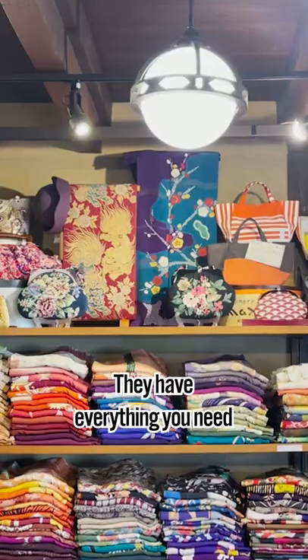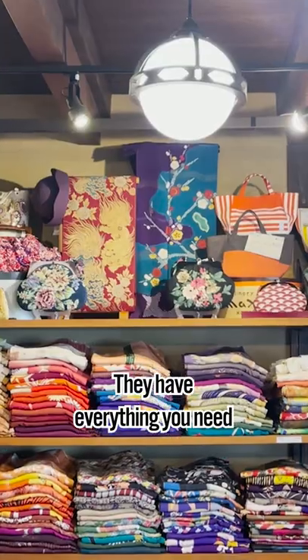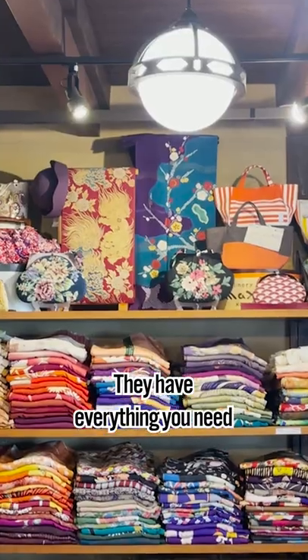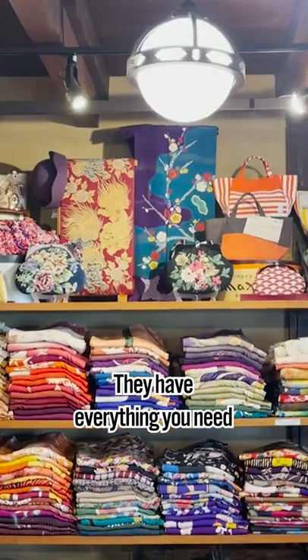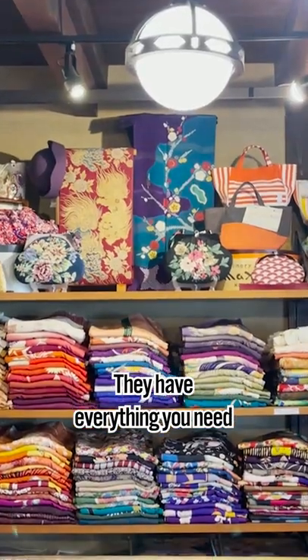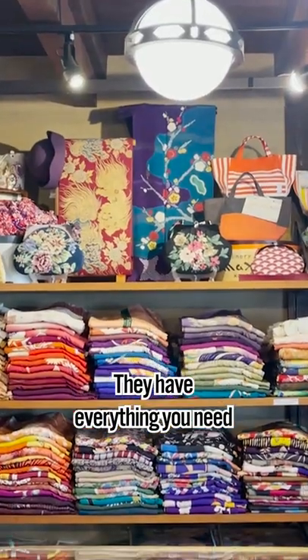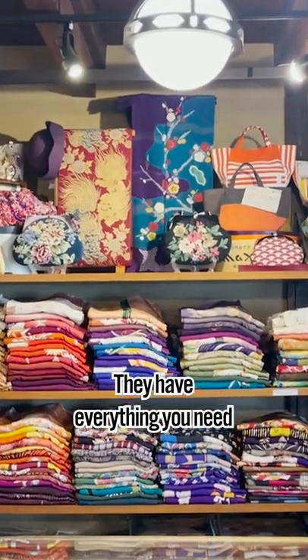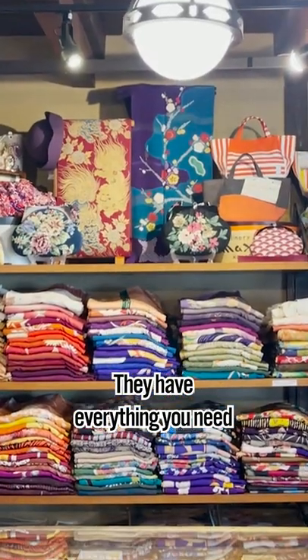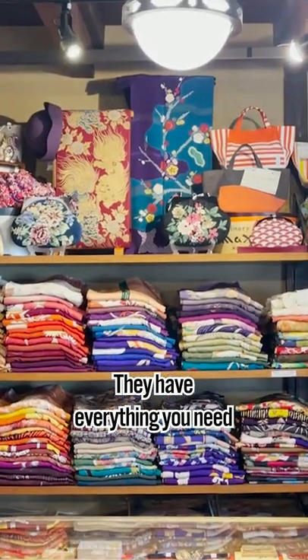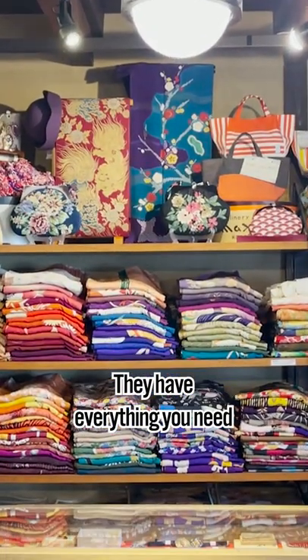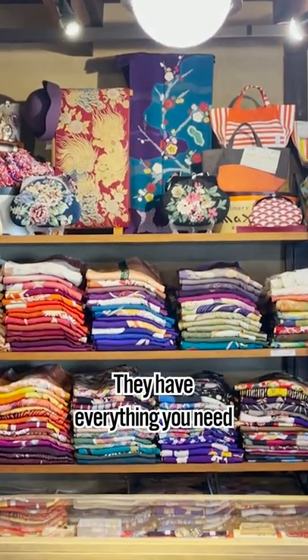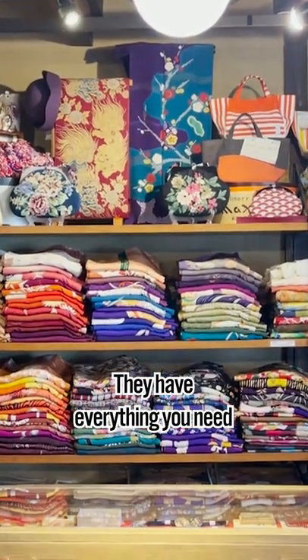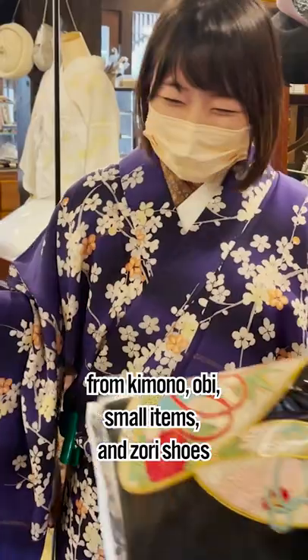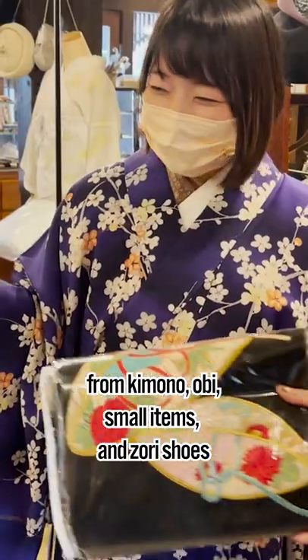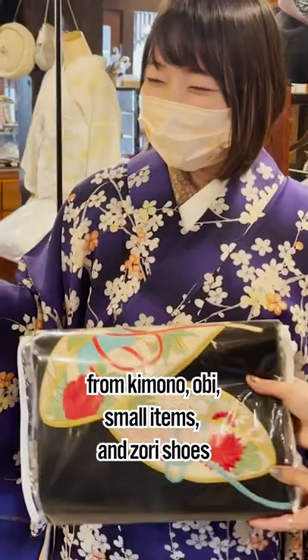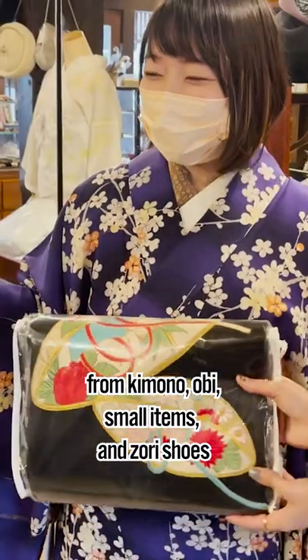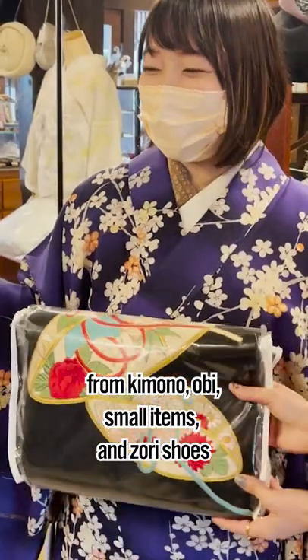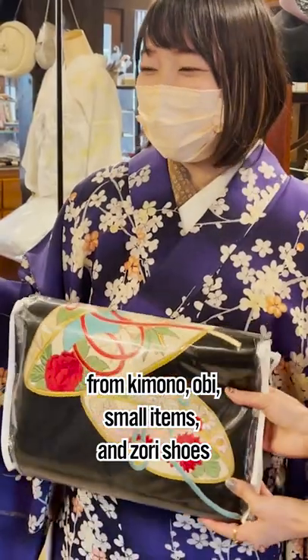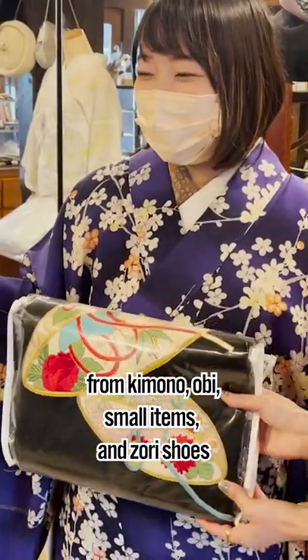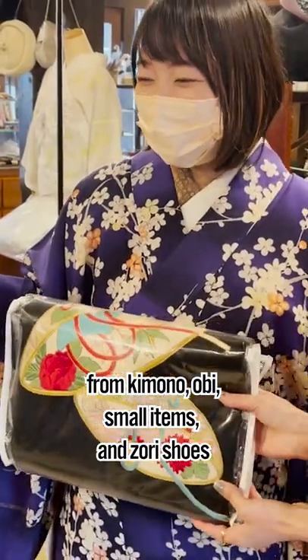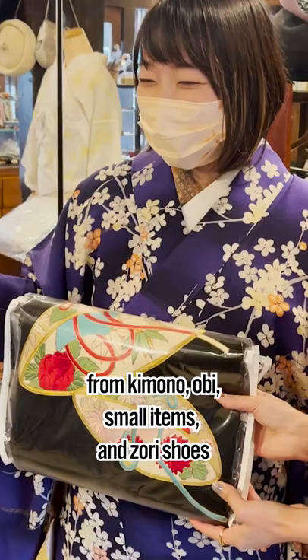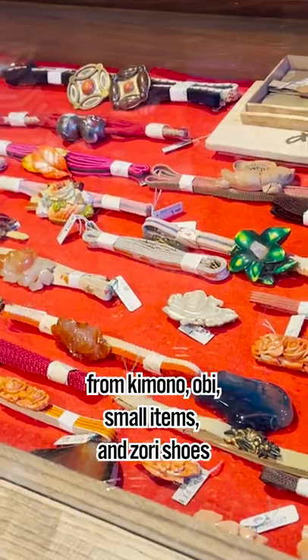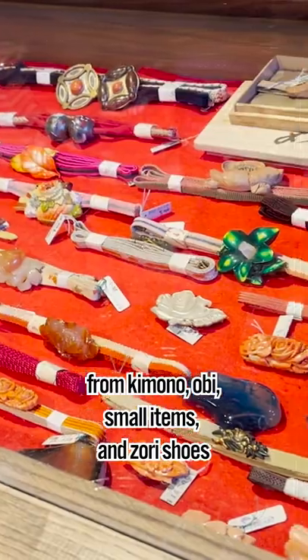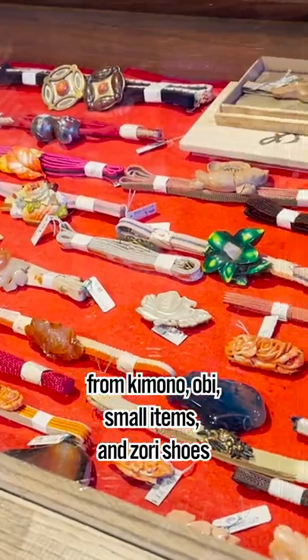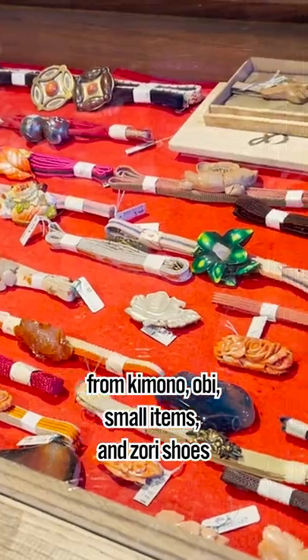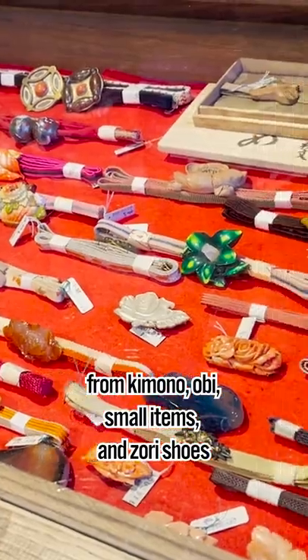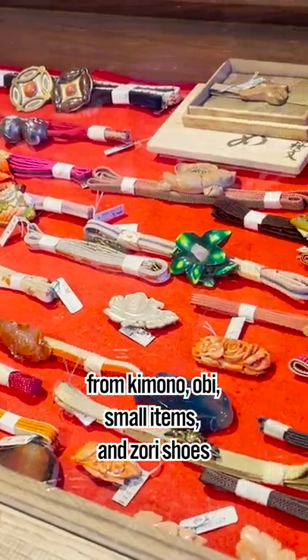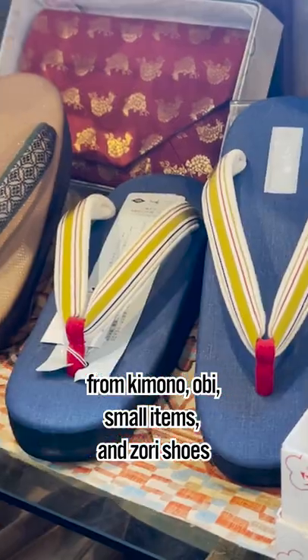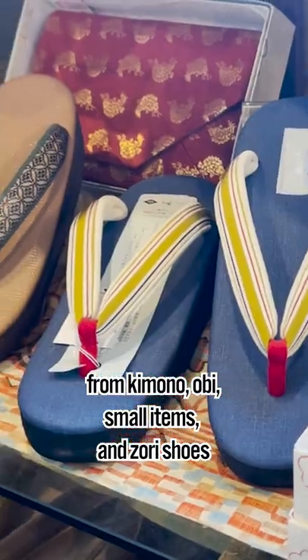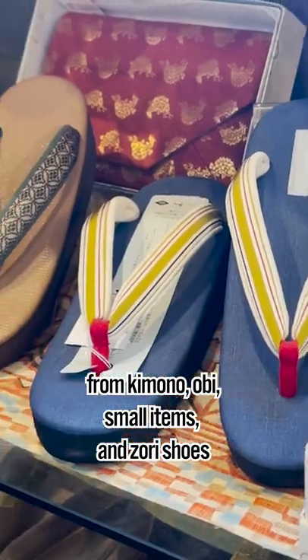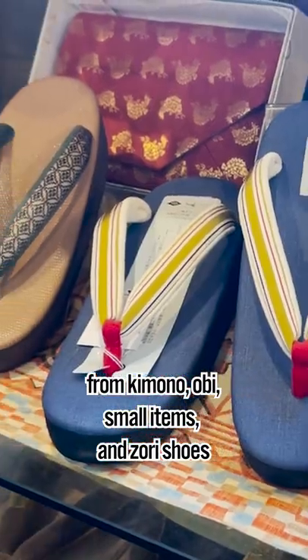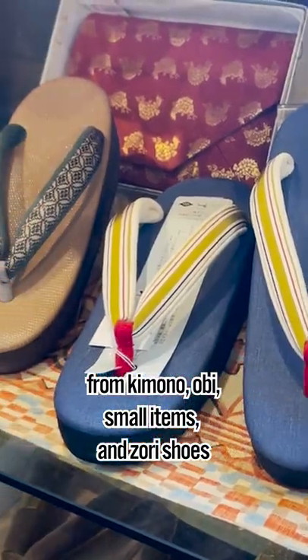They have everything you need from kimono, obi, small items, and zori shoes.